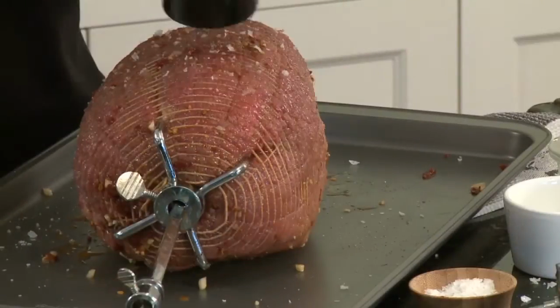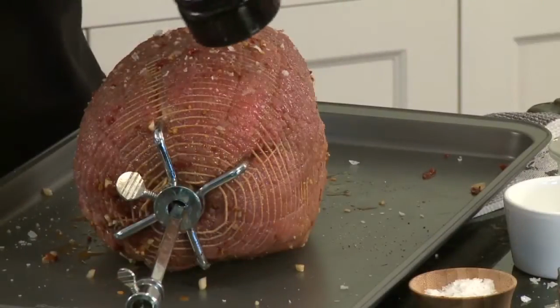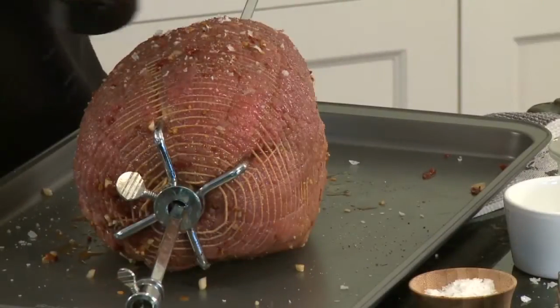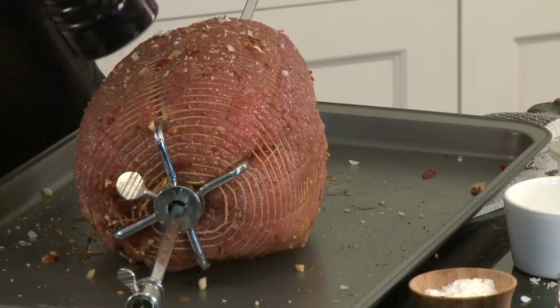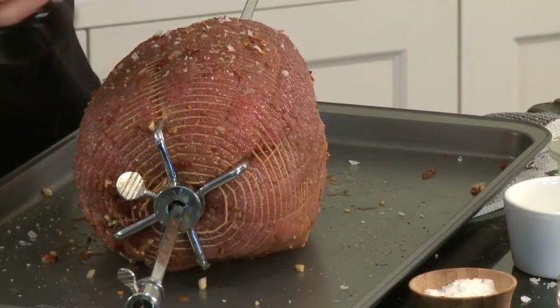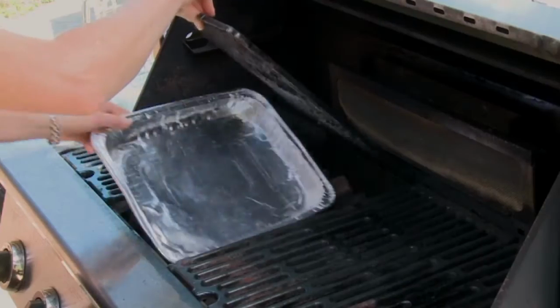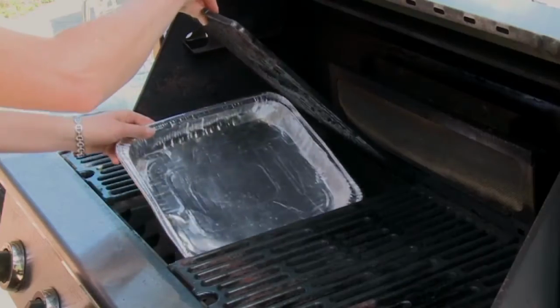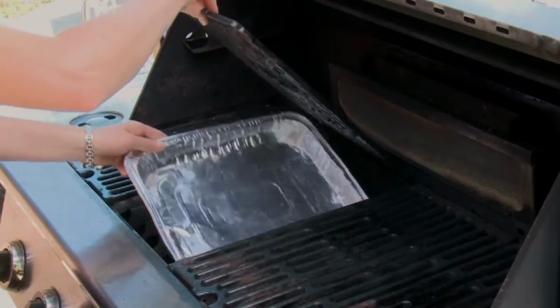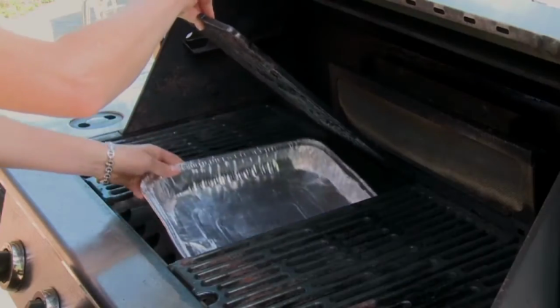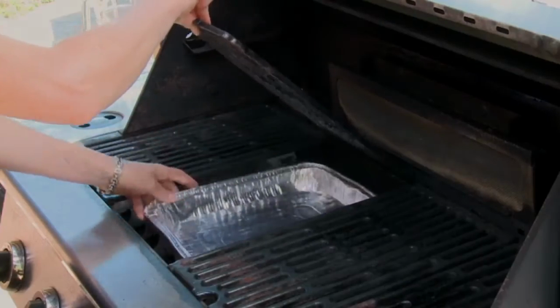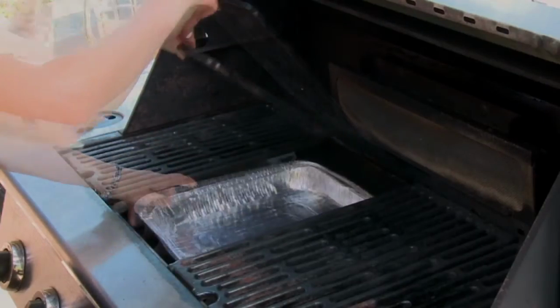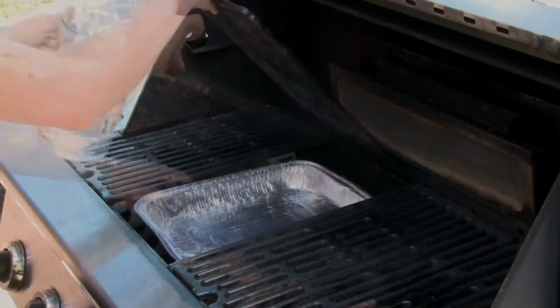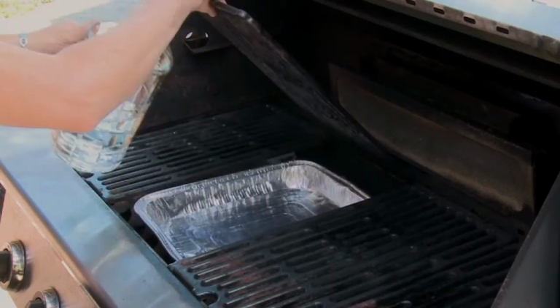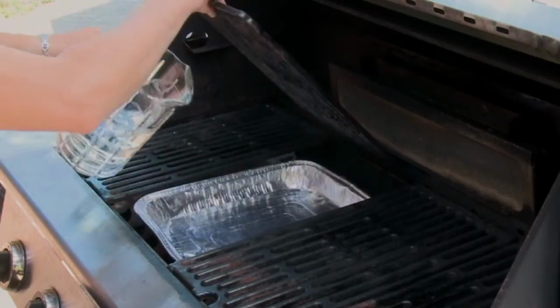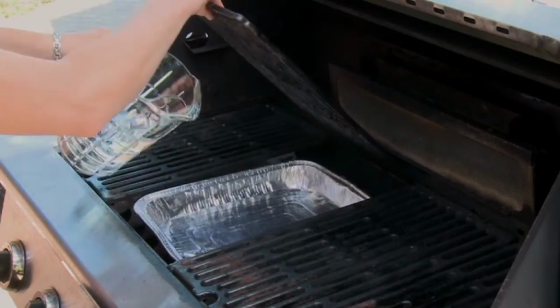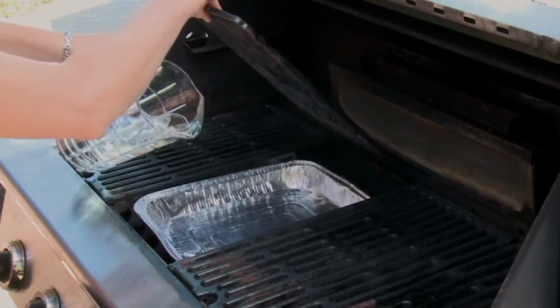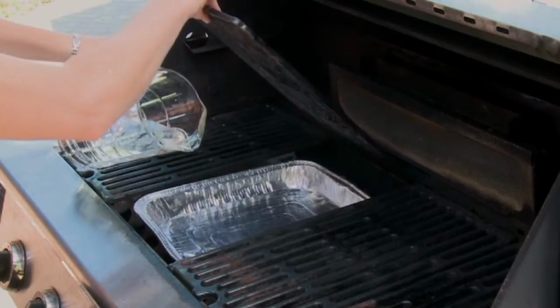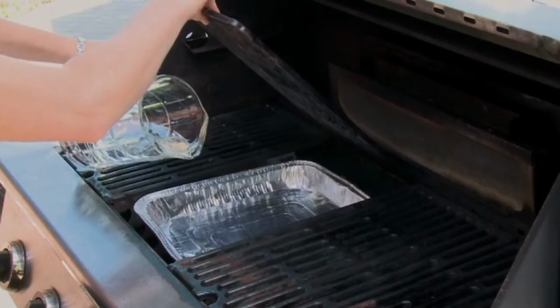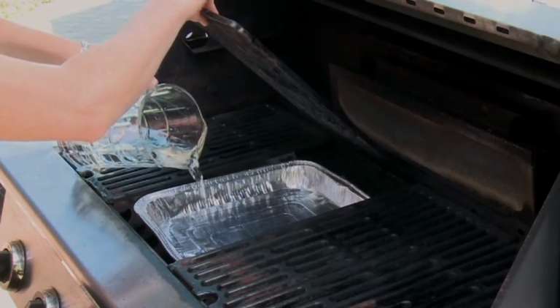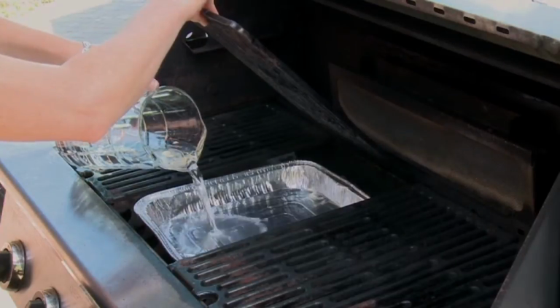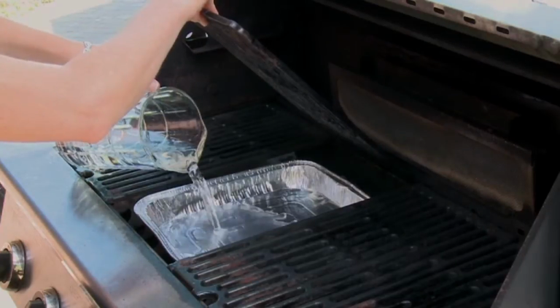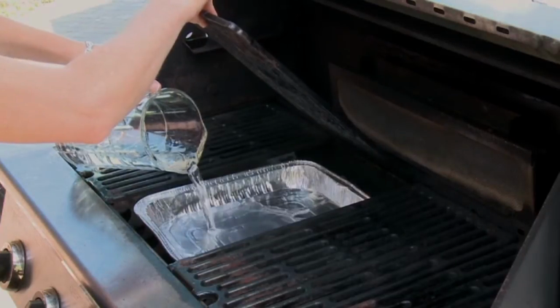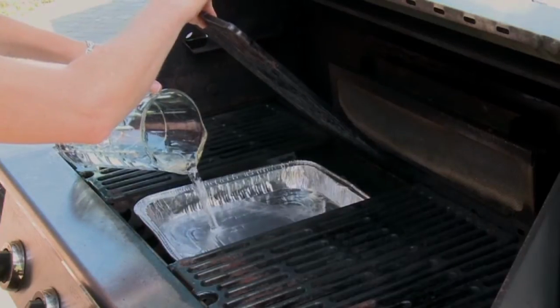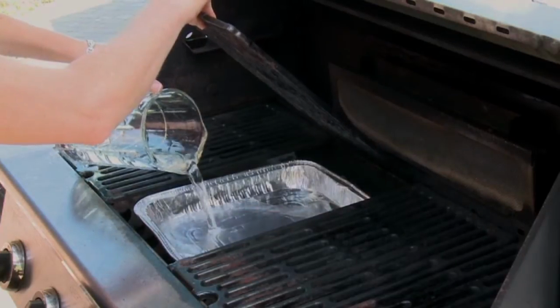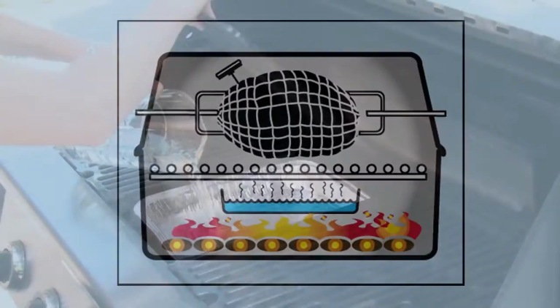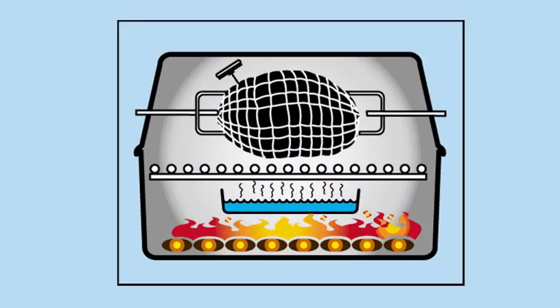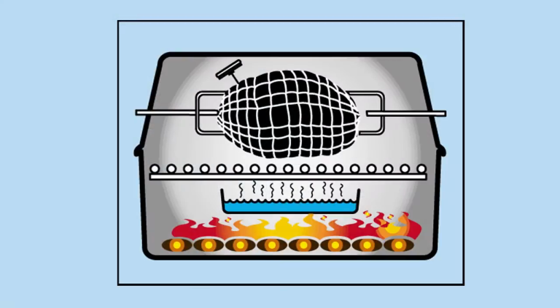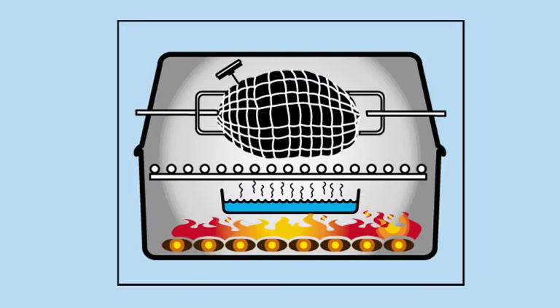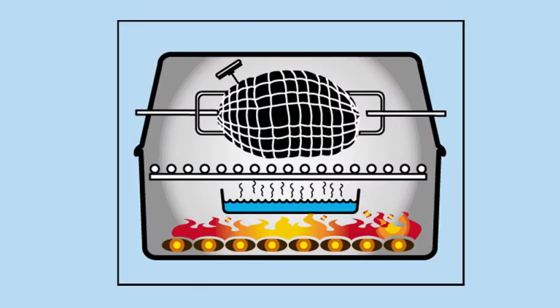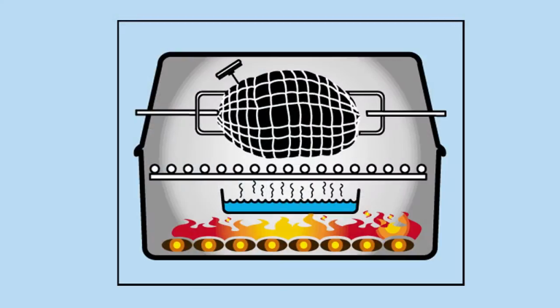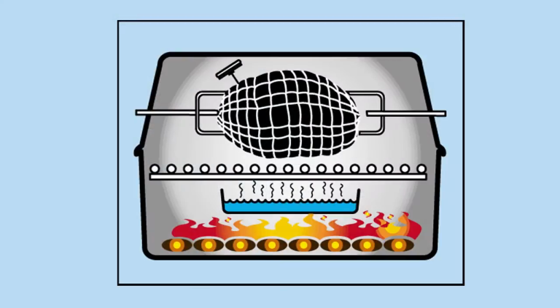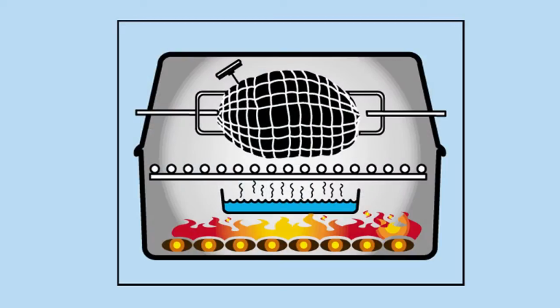To cook by rotisserie, place a drip pan with water under the centre grate of a barbecue and preheat to medium high.